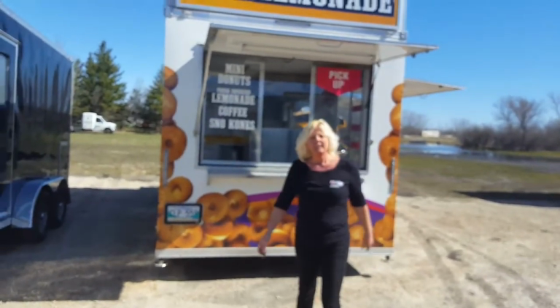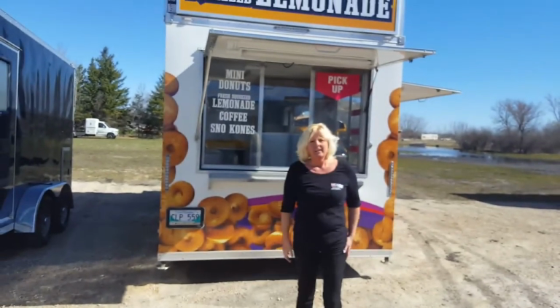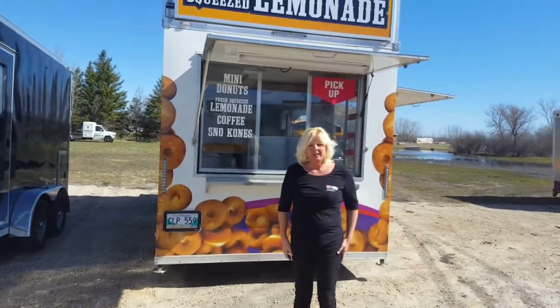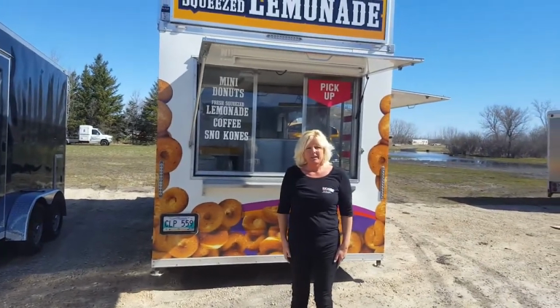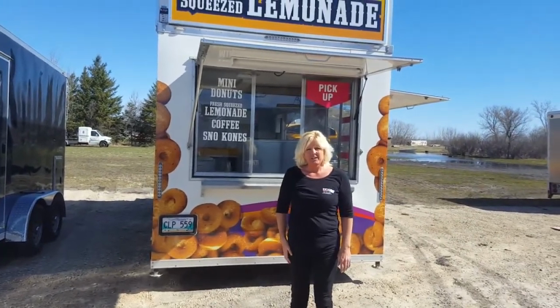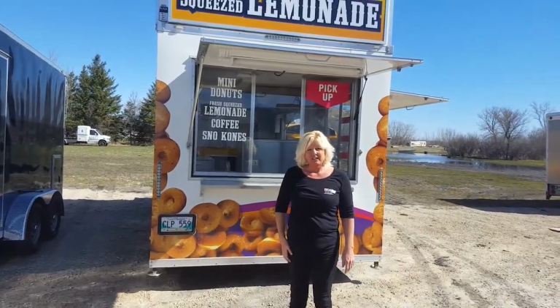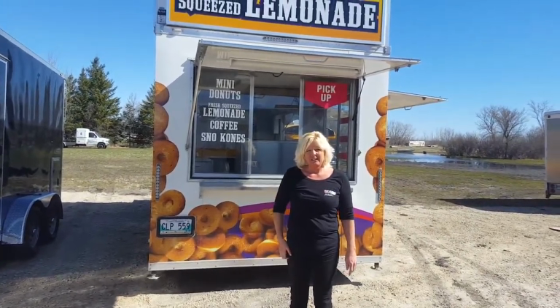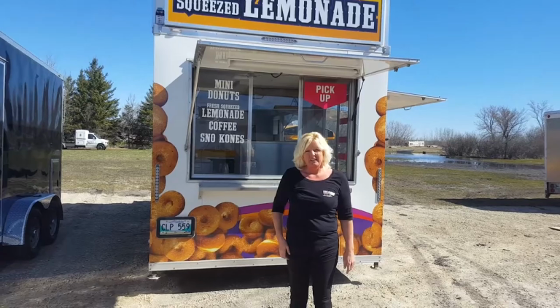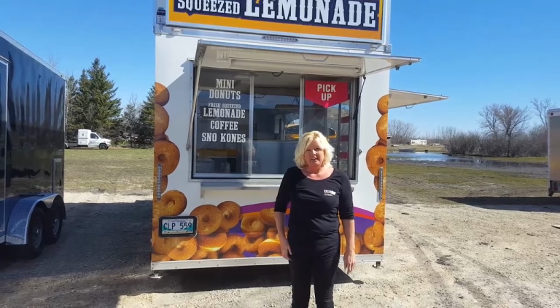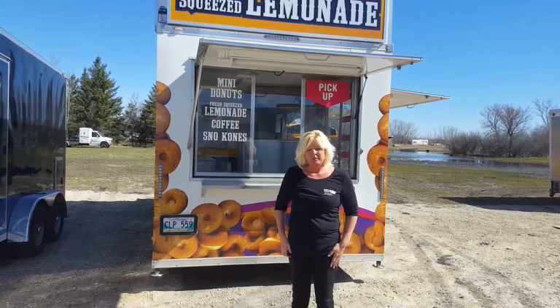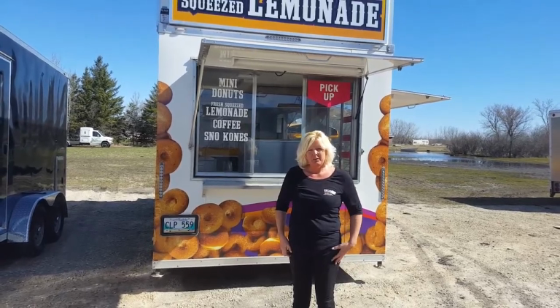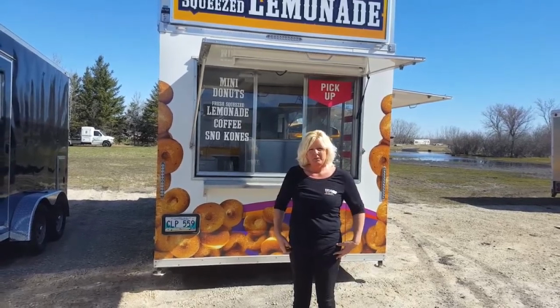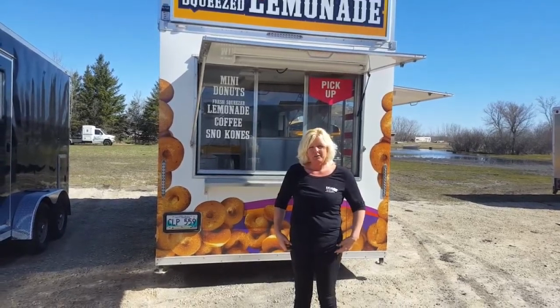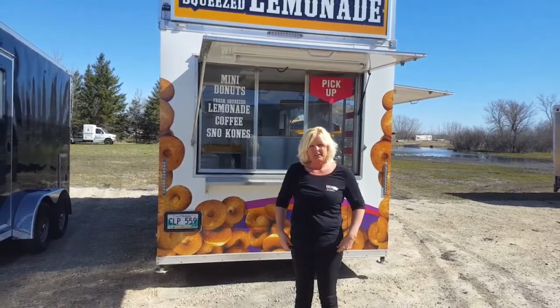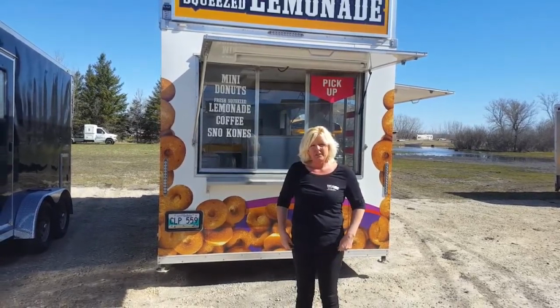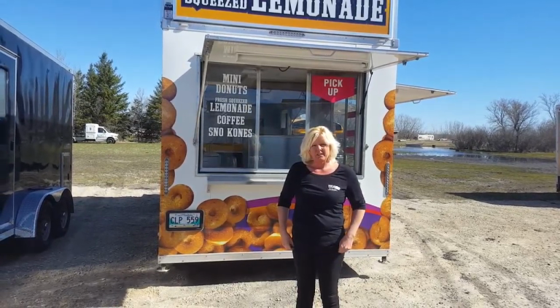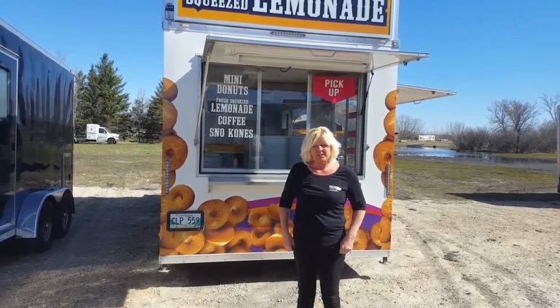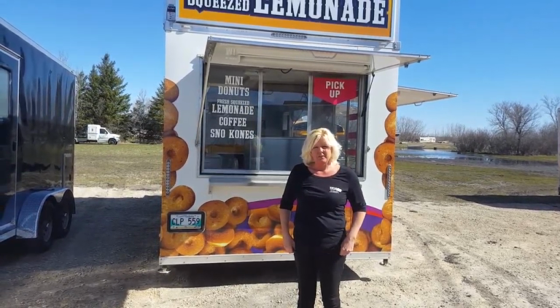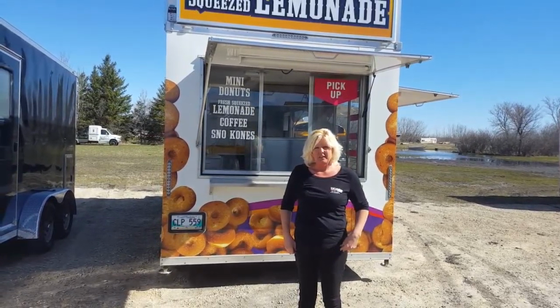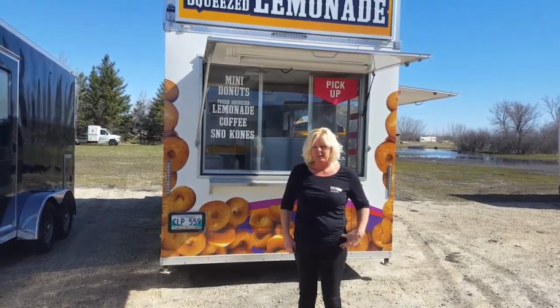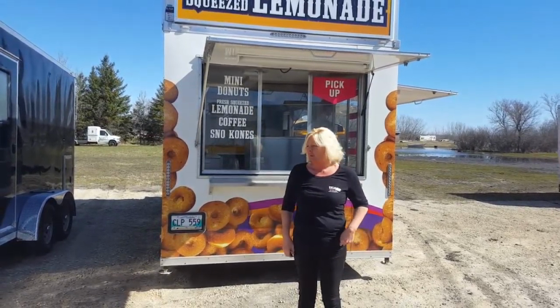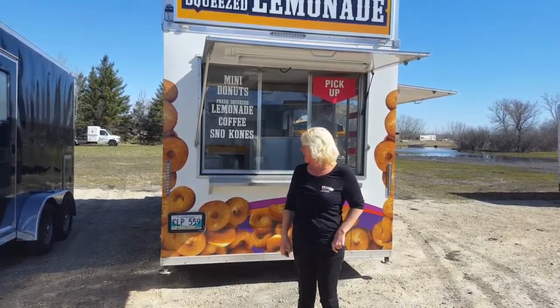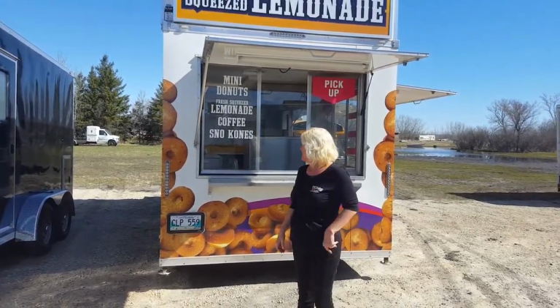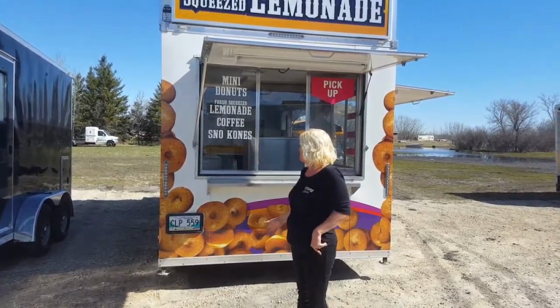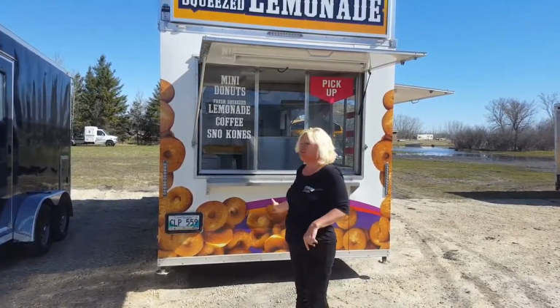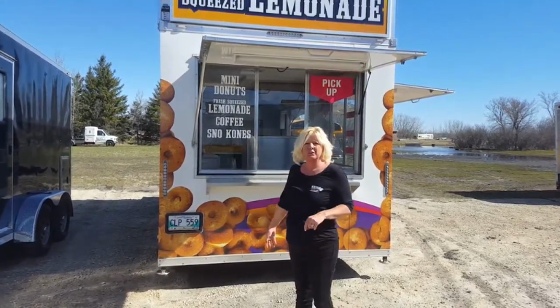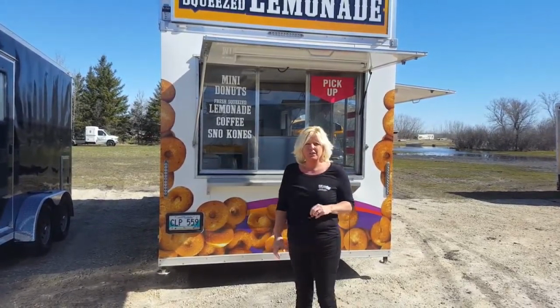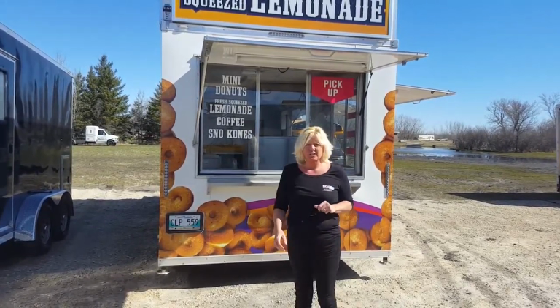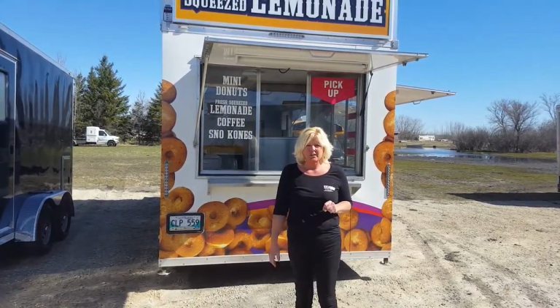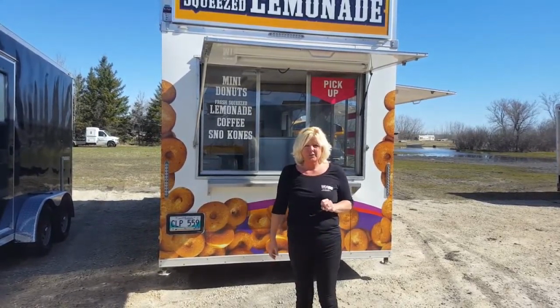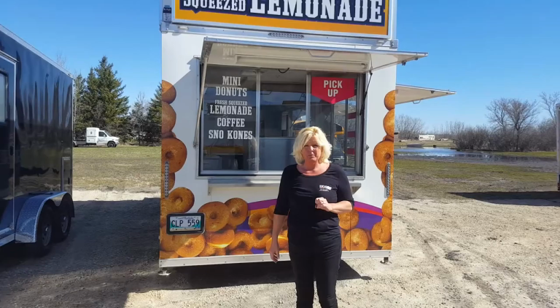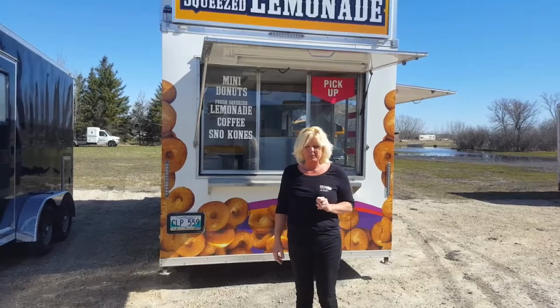Hi there, my name is Shannon and I'm the owner over at UC Trailers on 59, where we custom build food trucks and trailers for people.